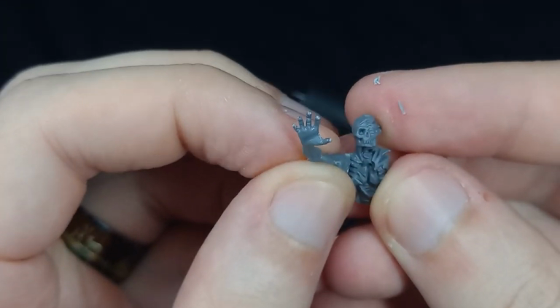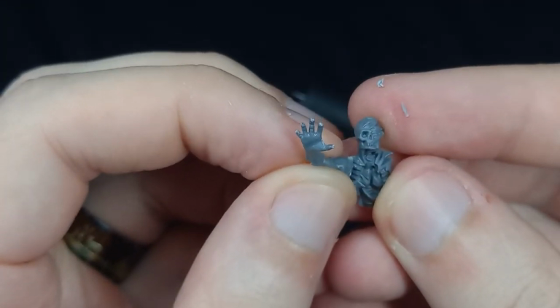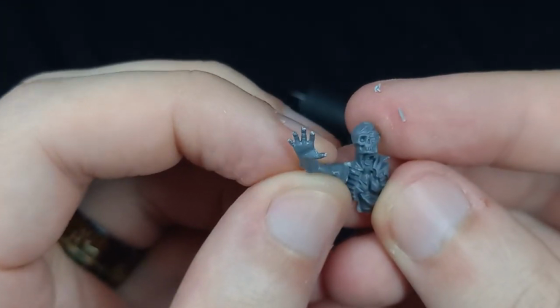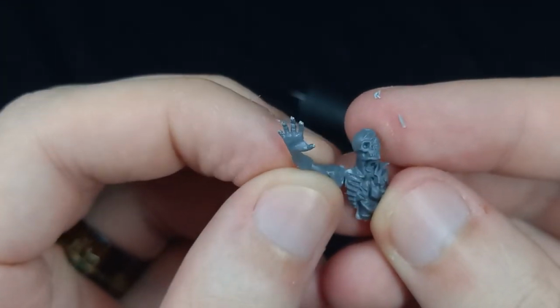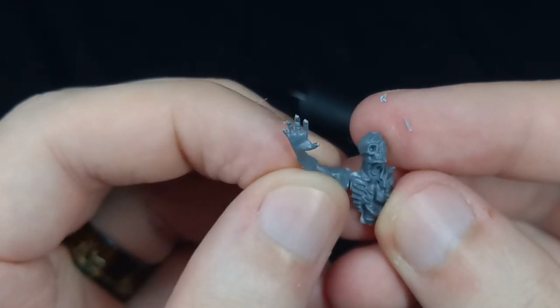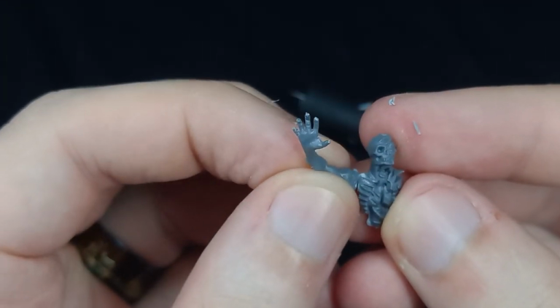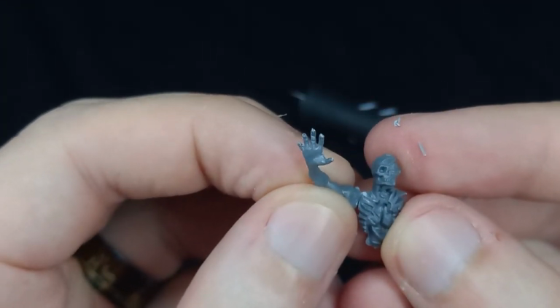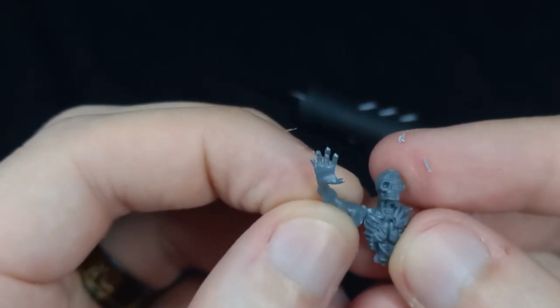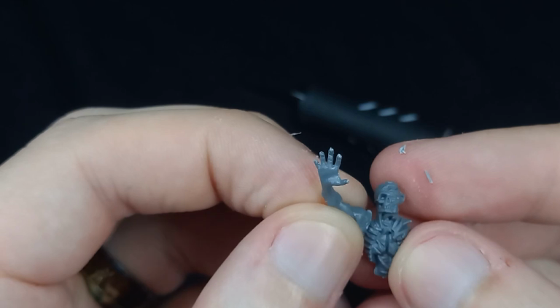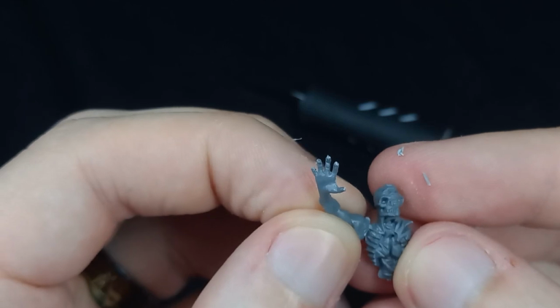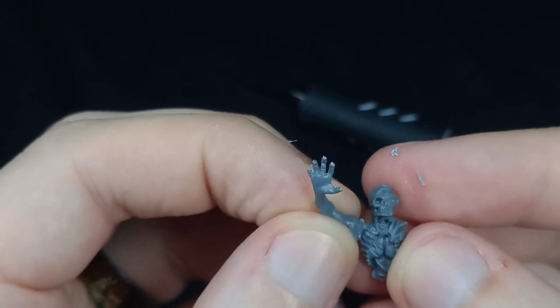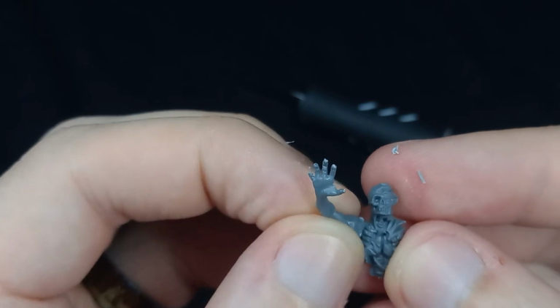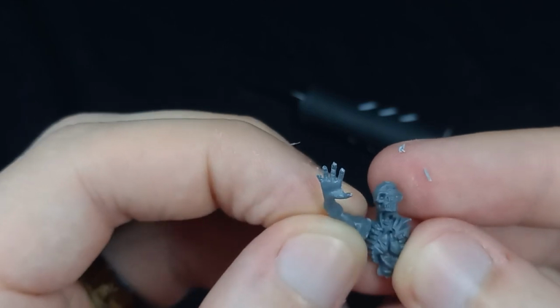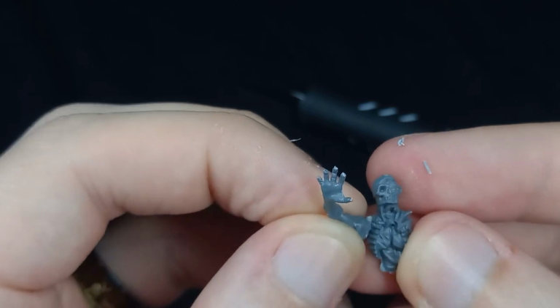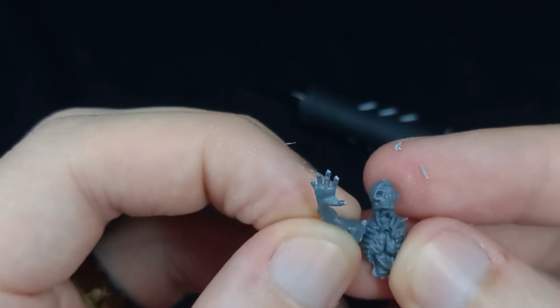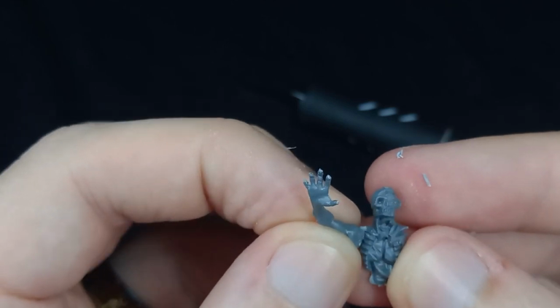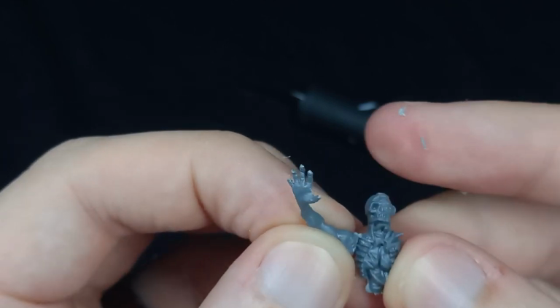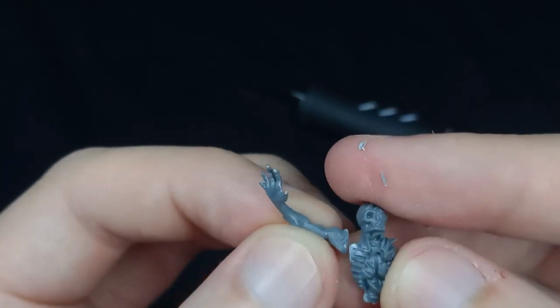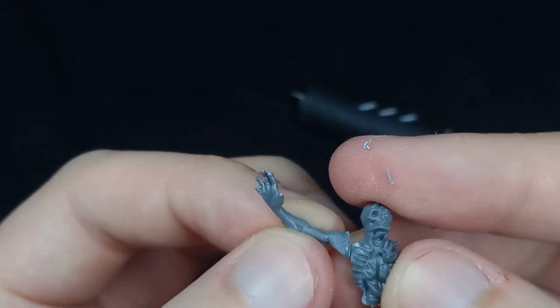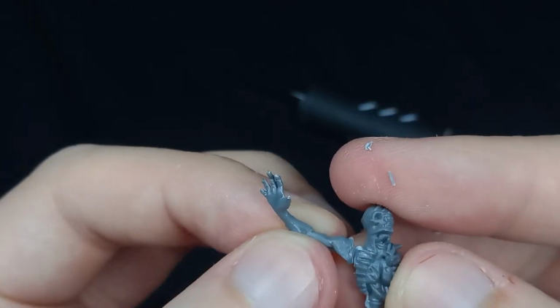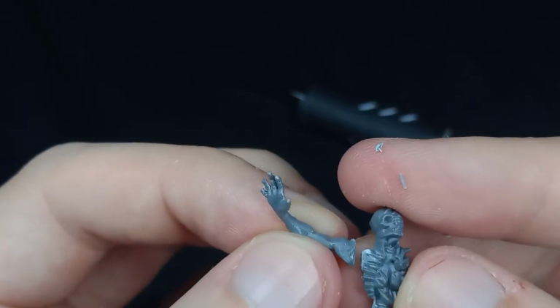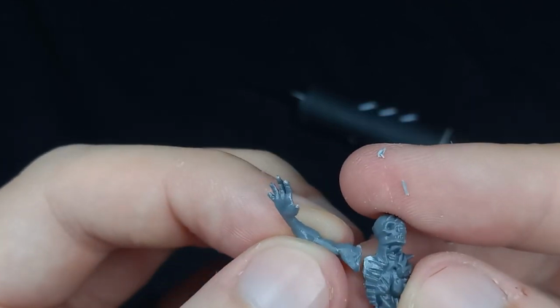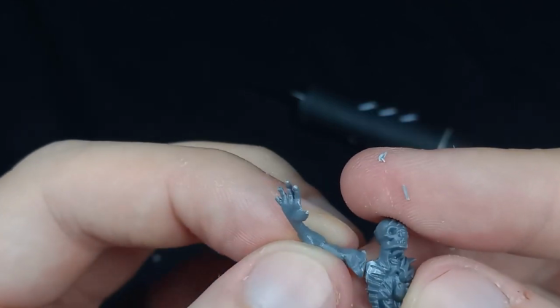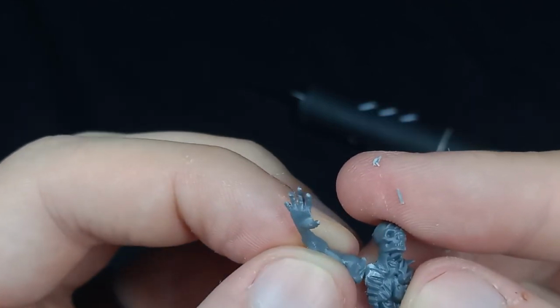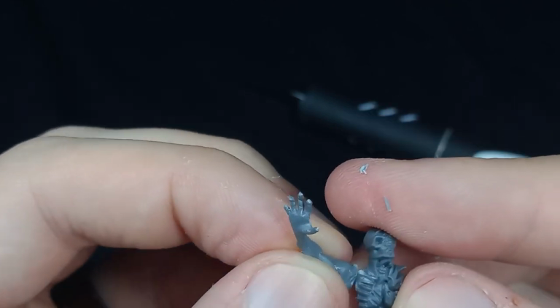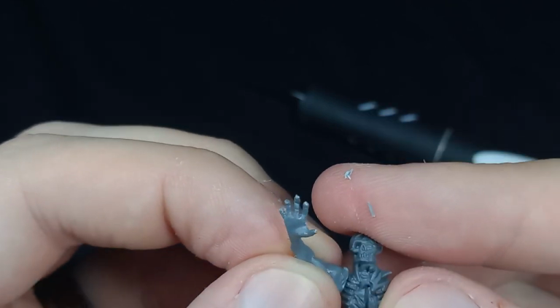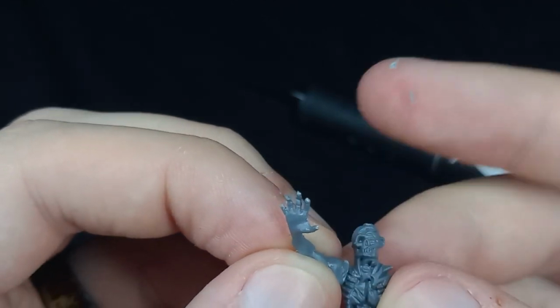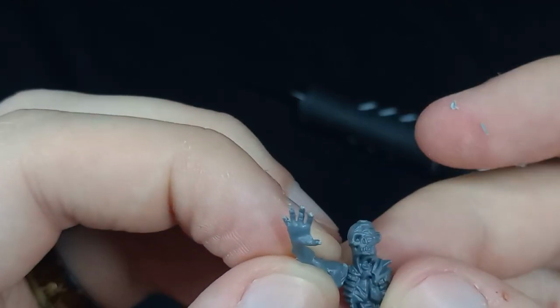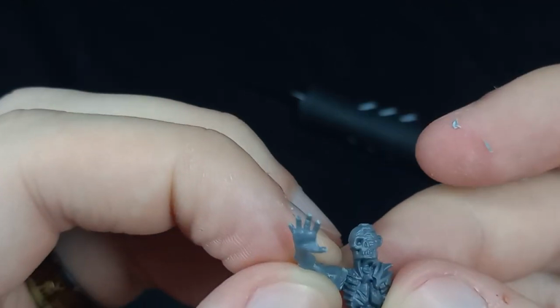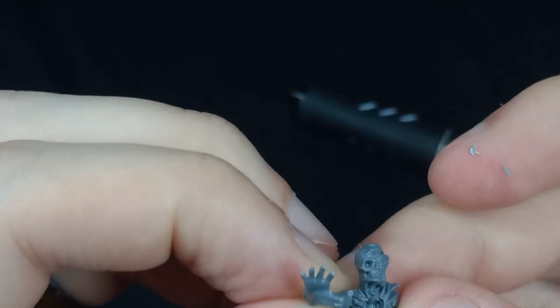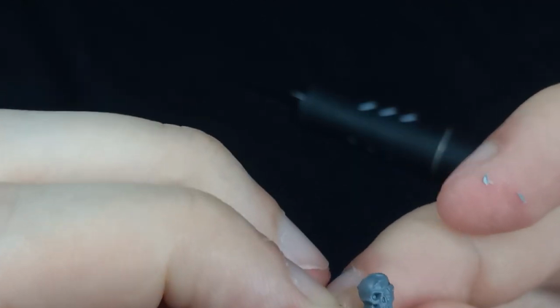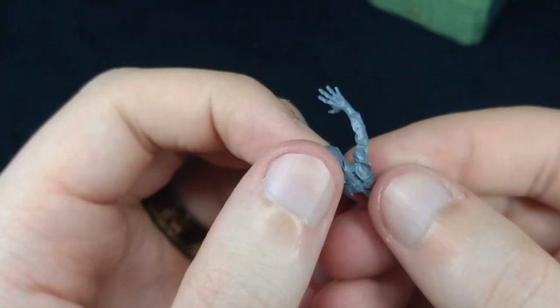Next I'm going to come in with some plastic cement and stick that arm in a position that makes it look like he's reaching out.